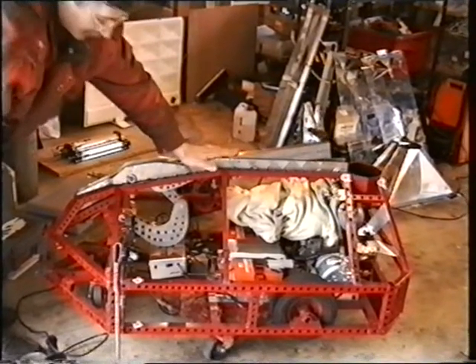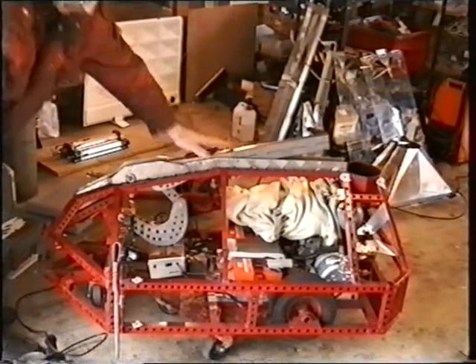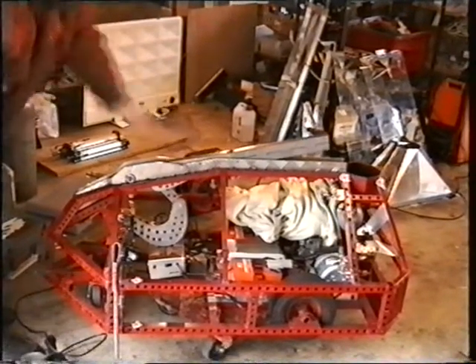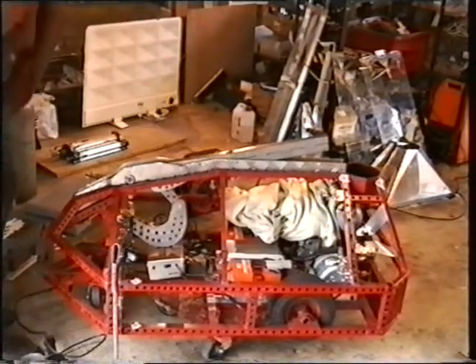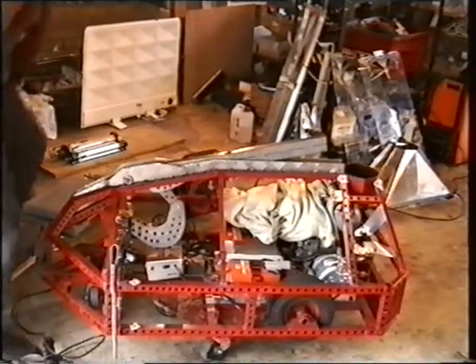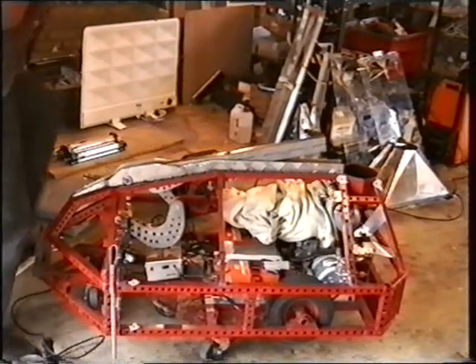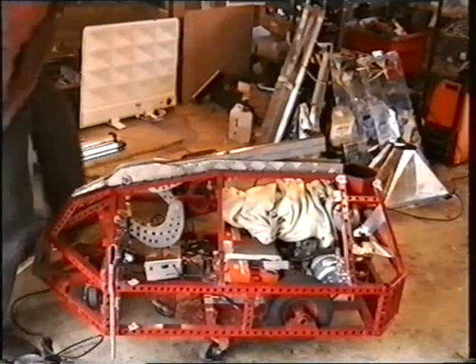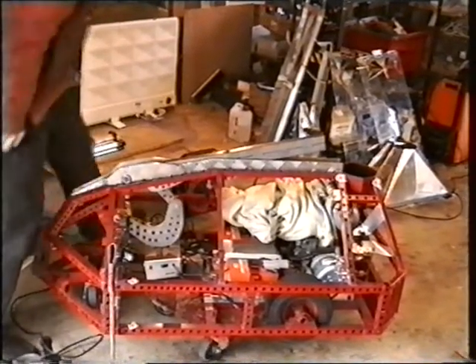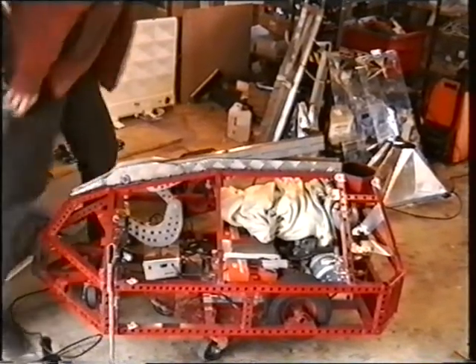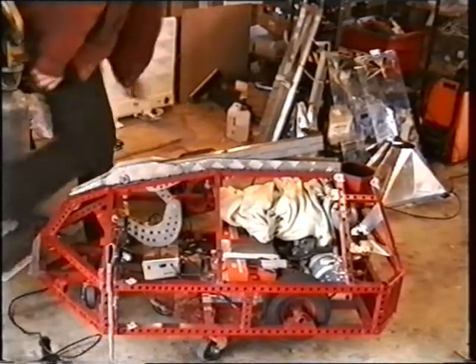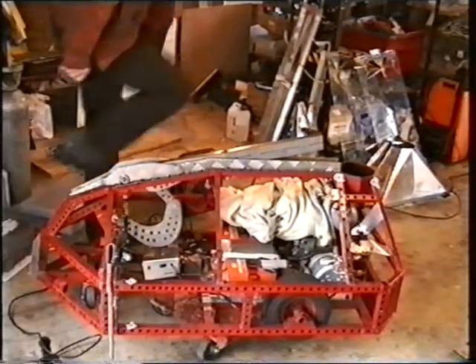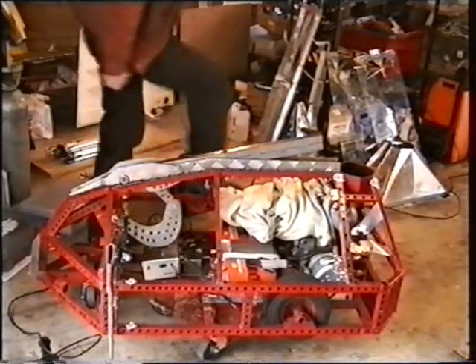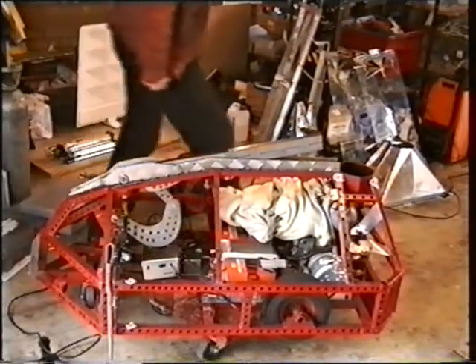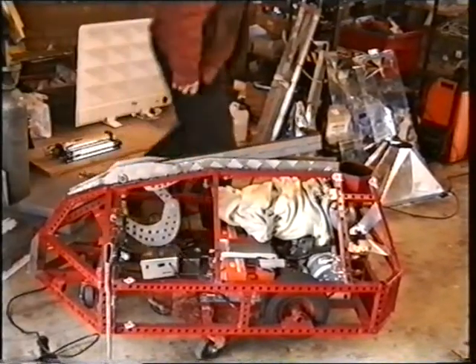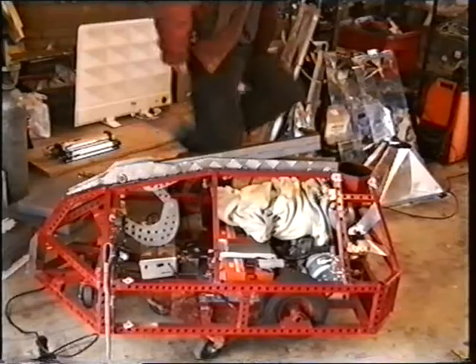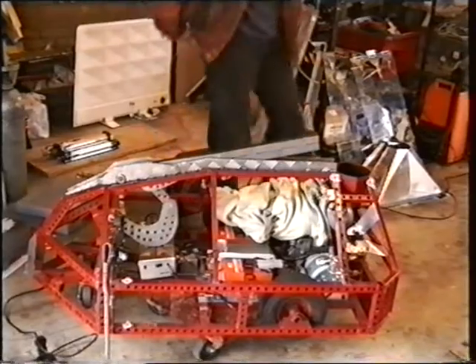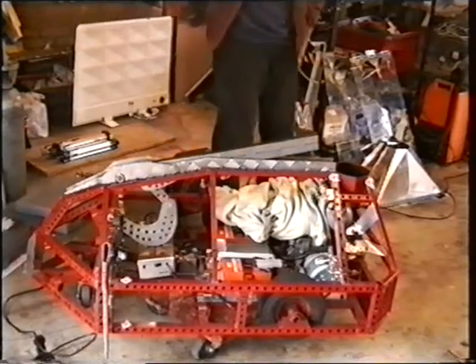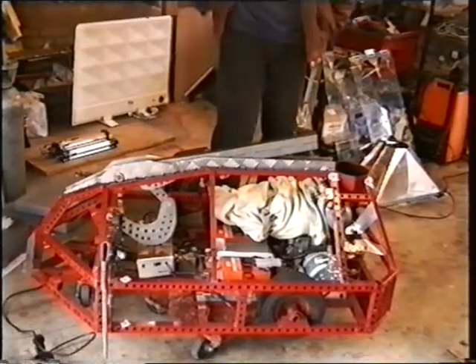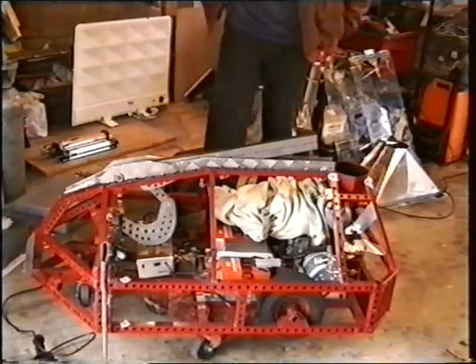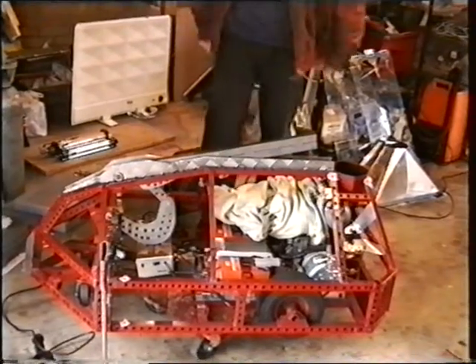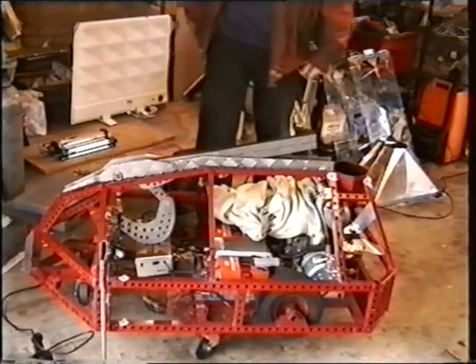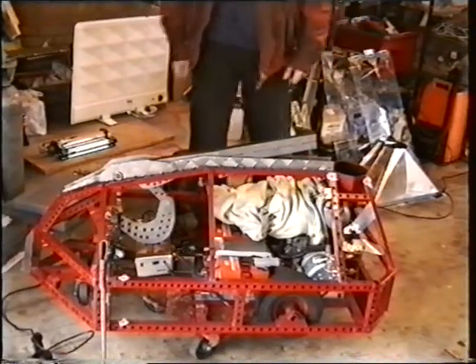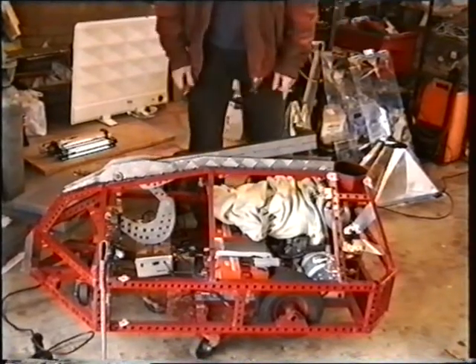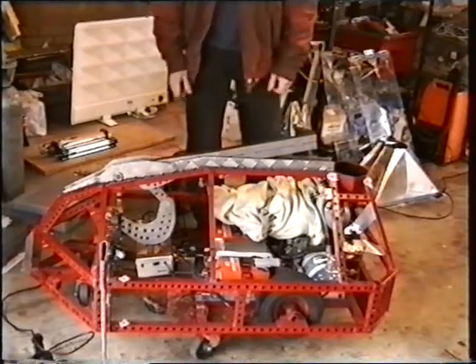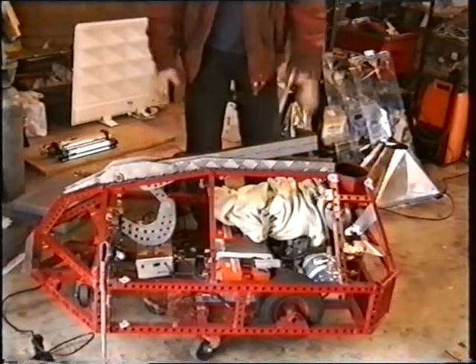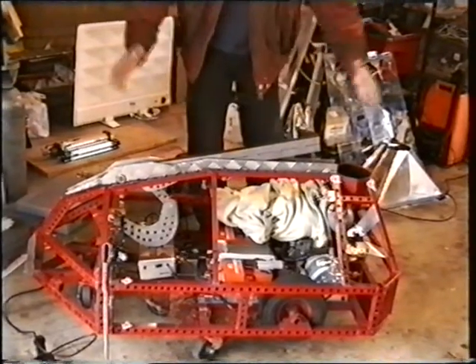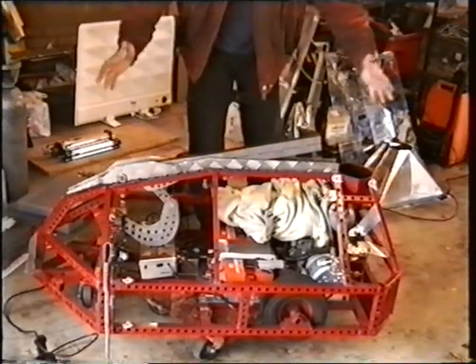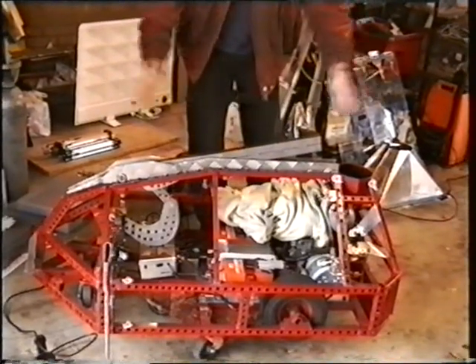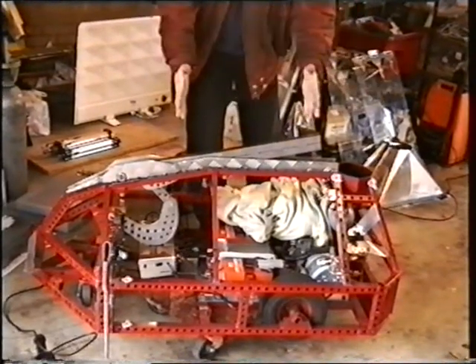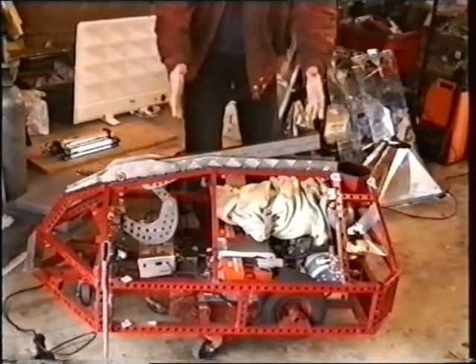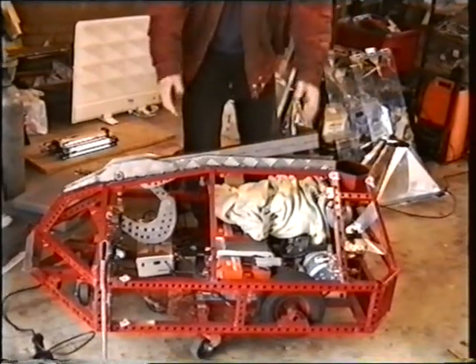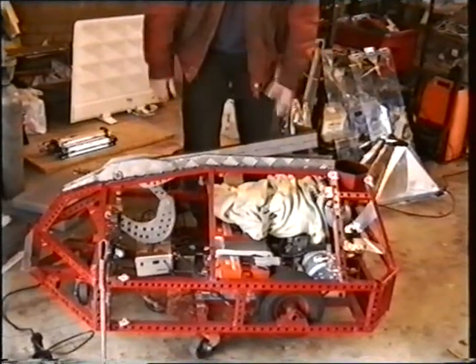And that should keep you busy for the rest of the day, at least. So it's going to be a more compact robot.